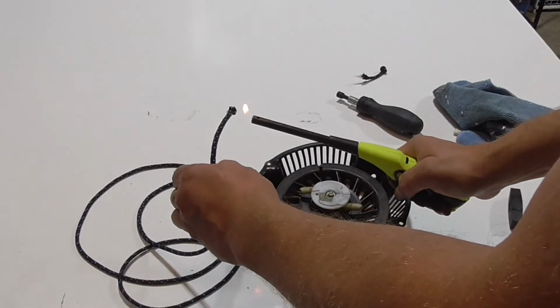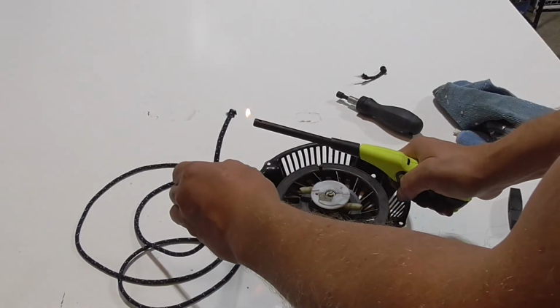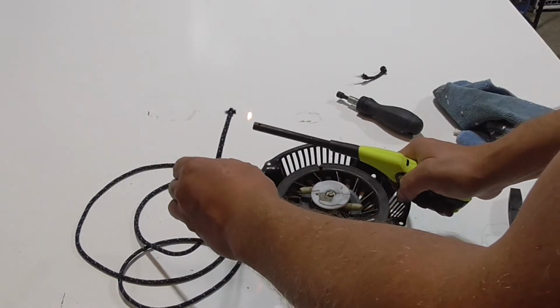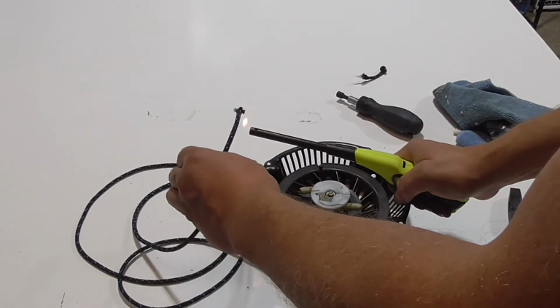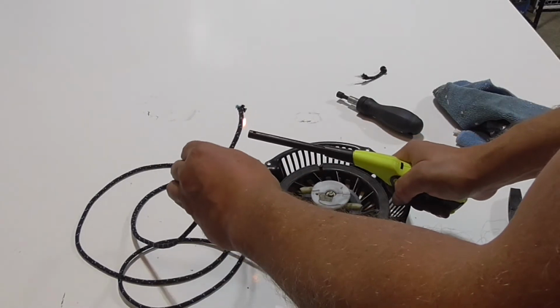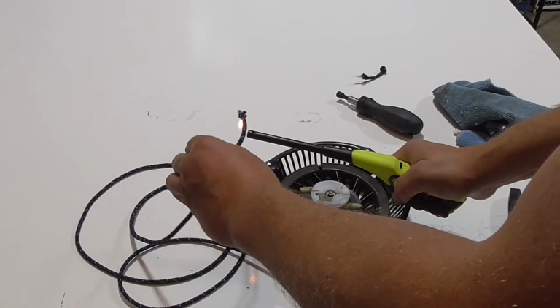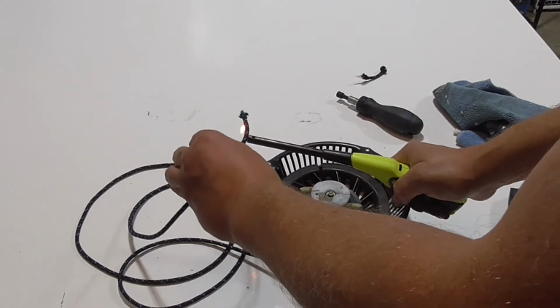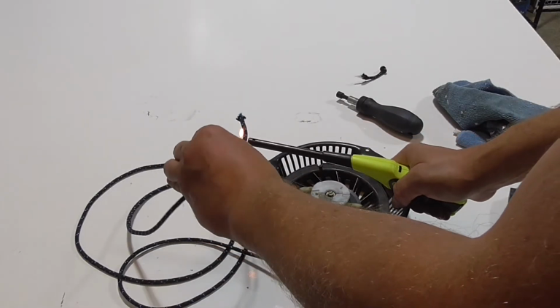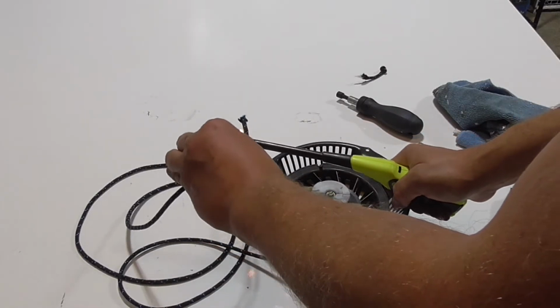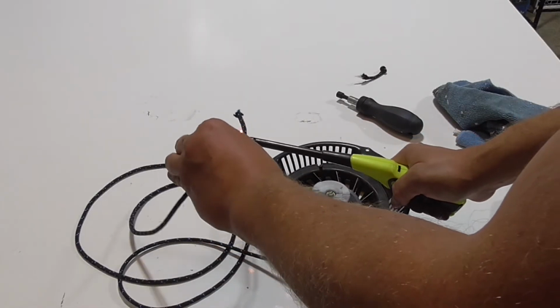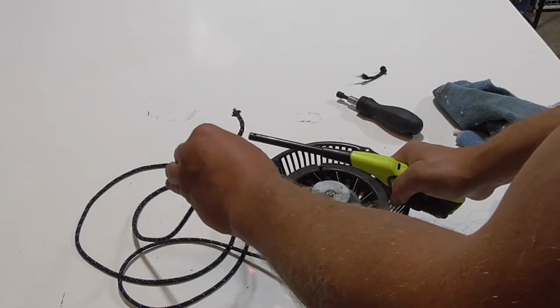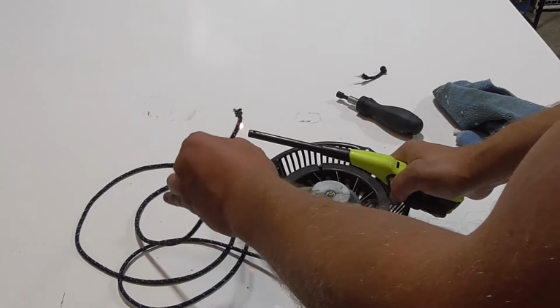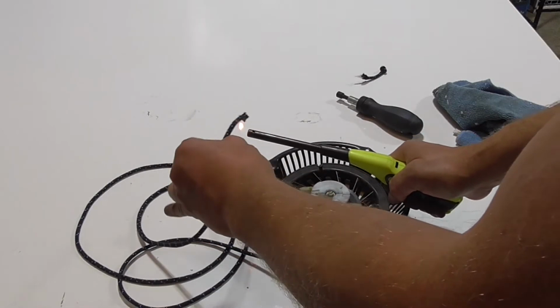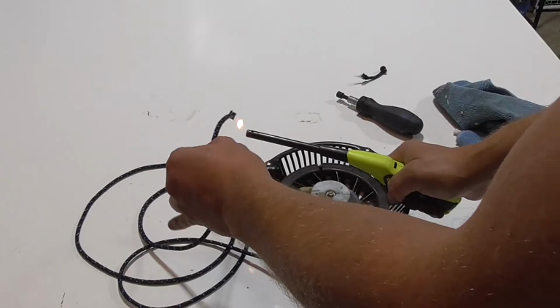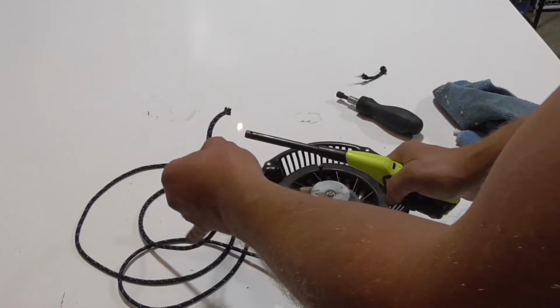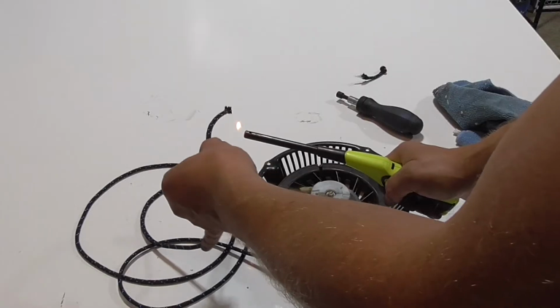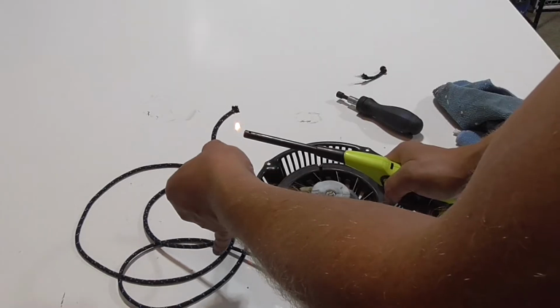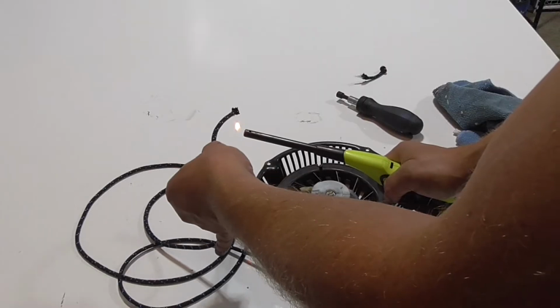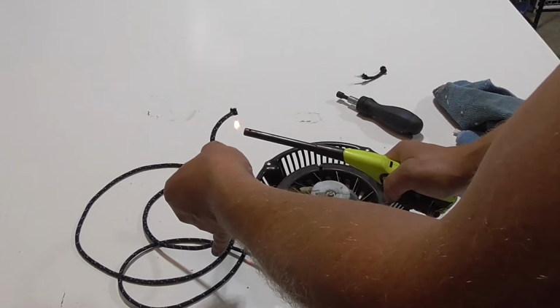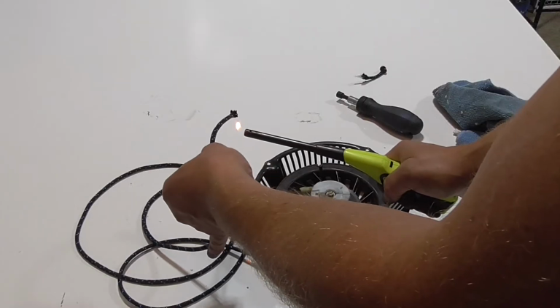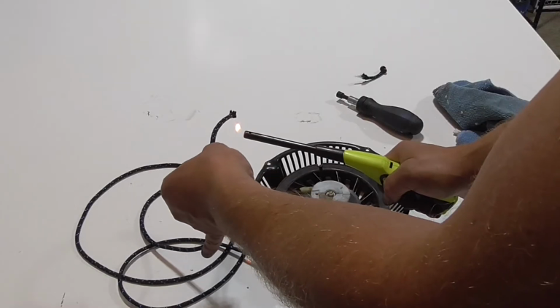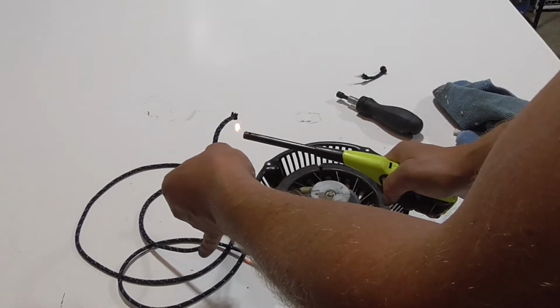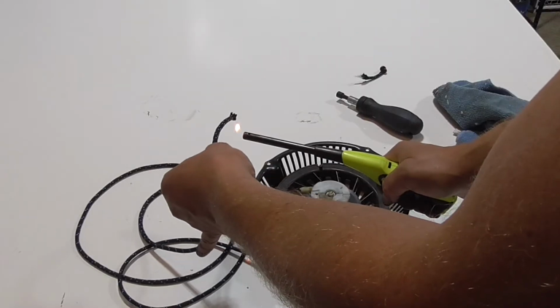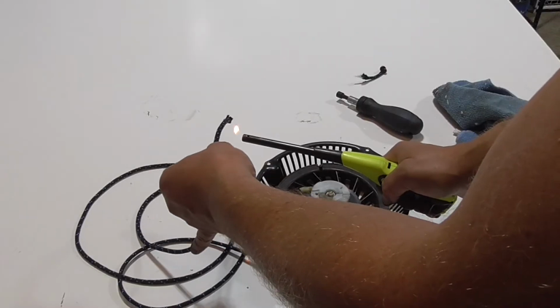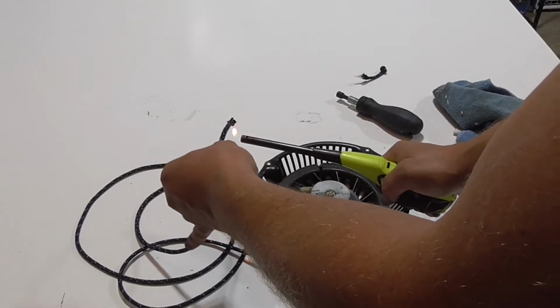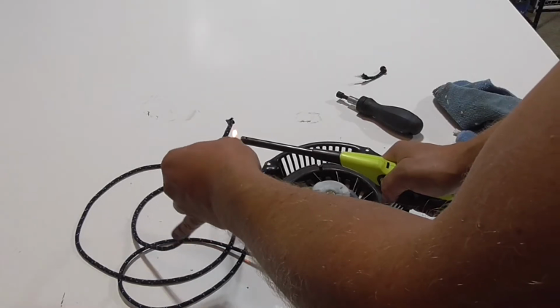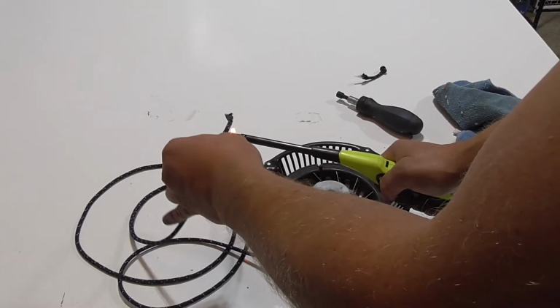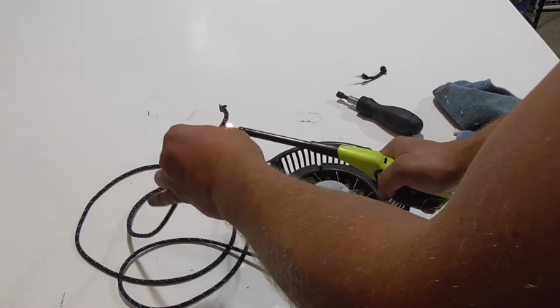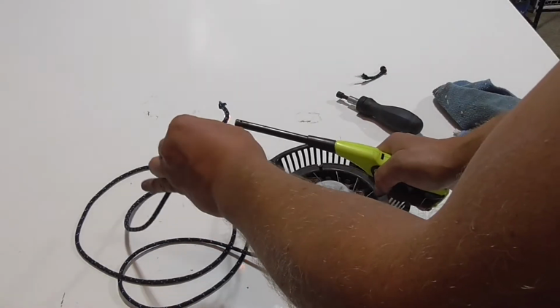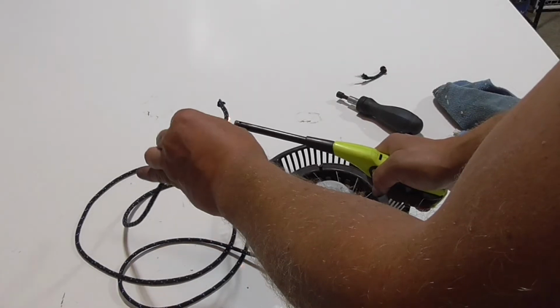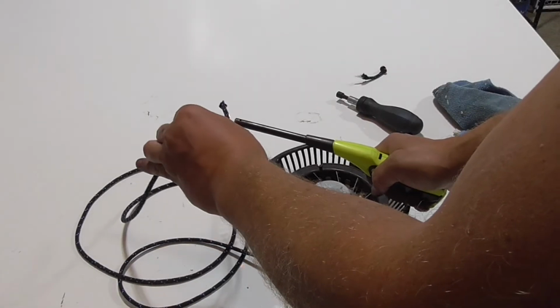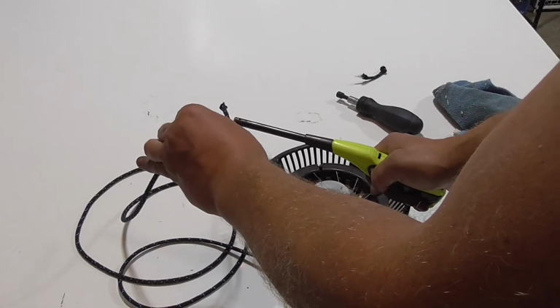I had the best luck melting the ends and wiping them to form a tip.